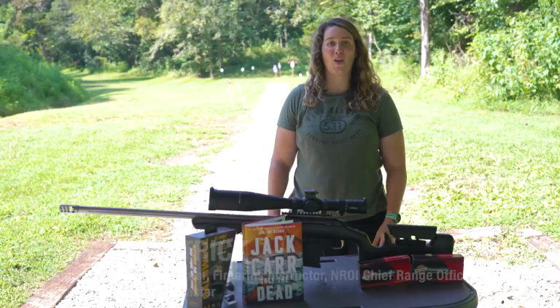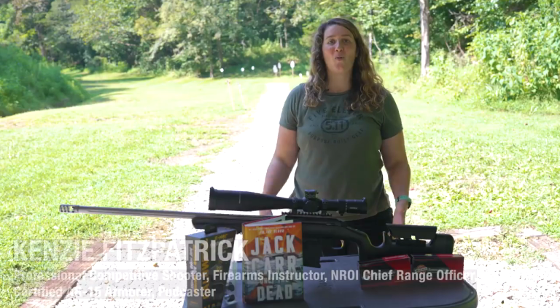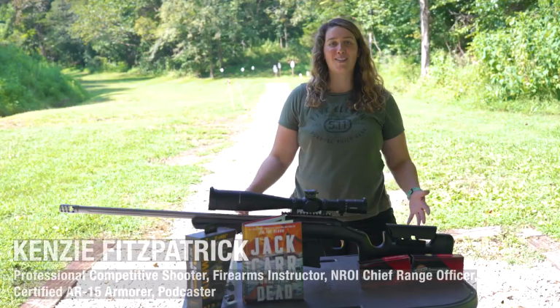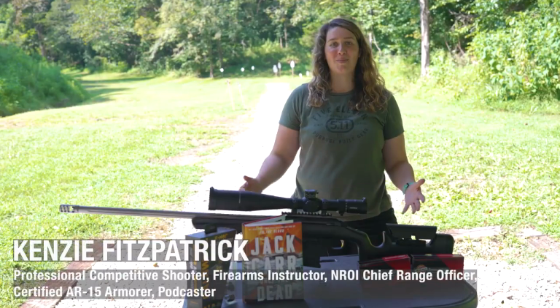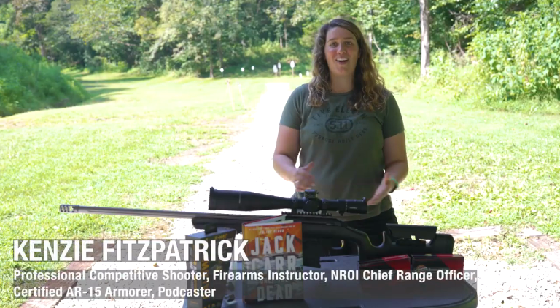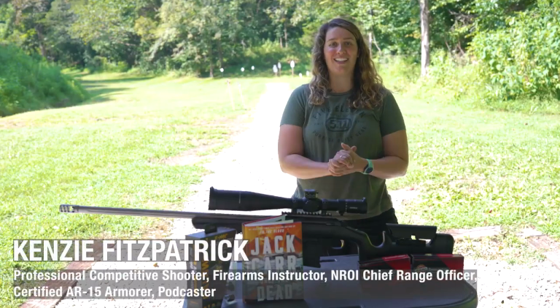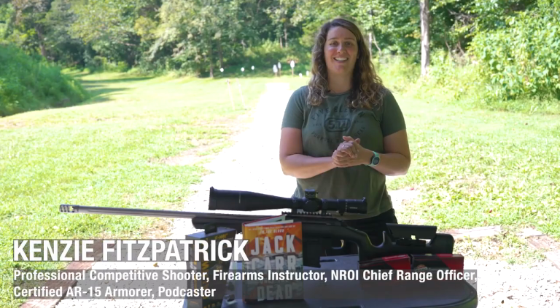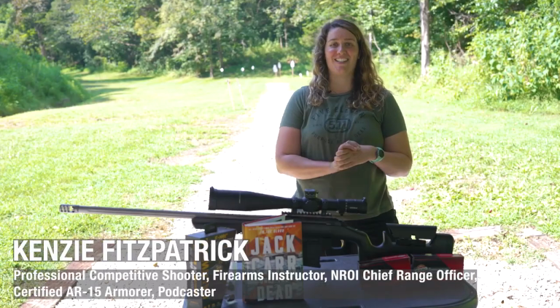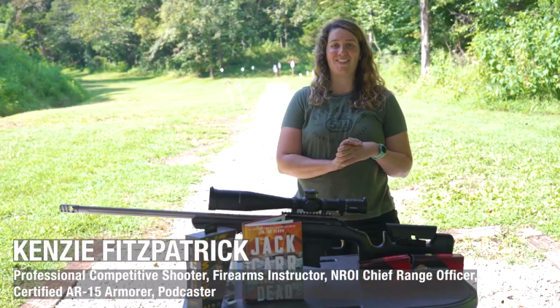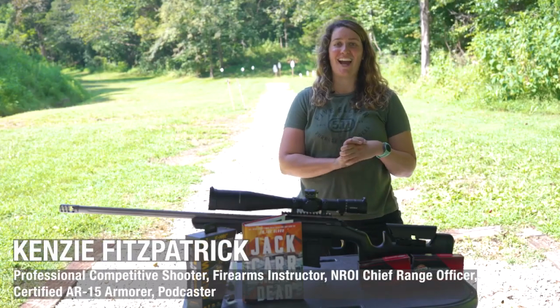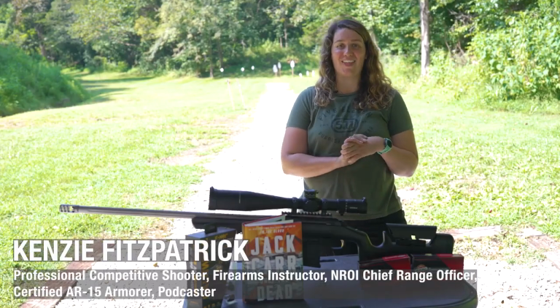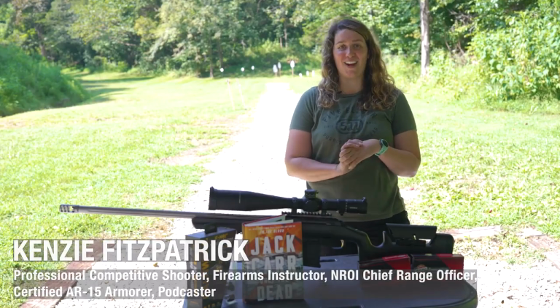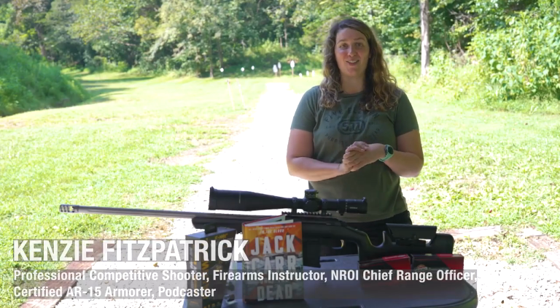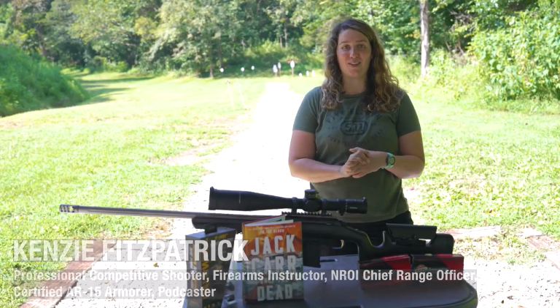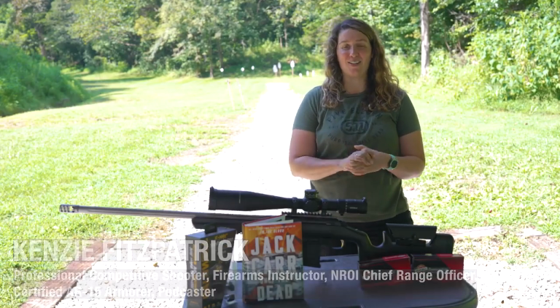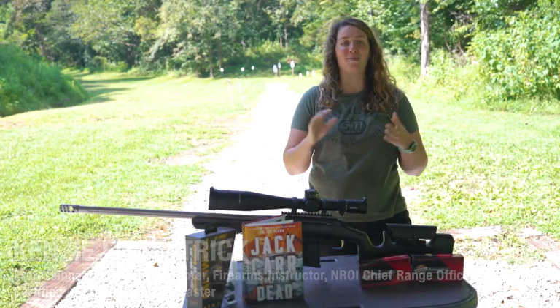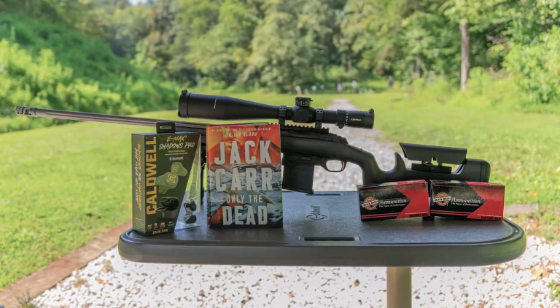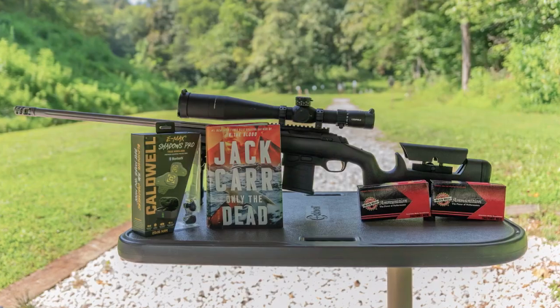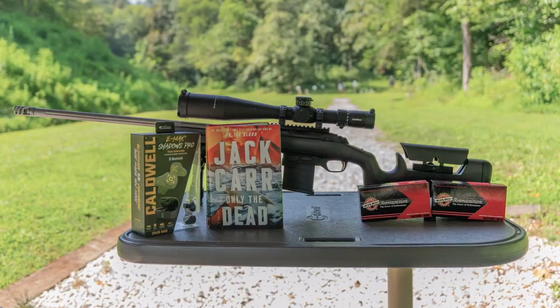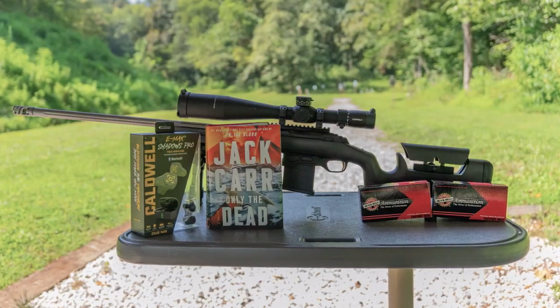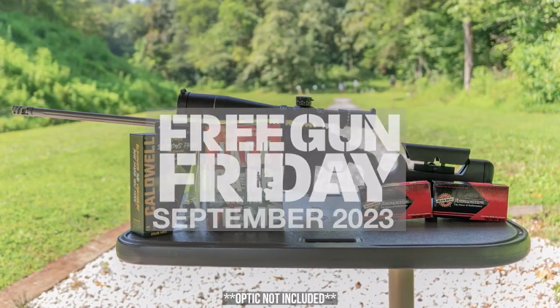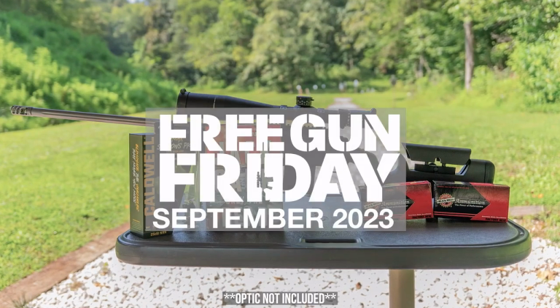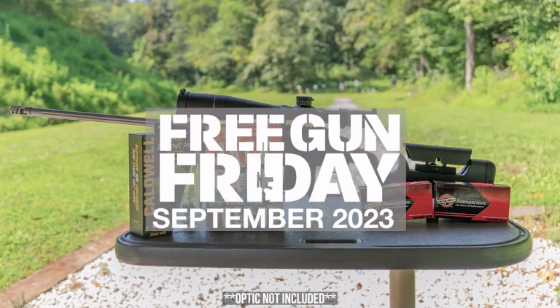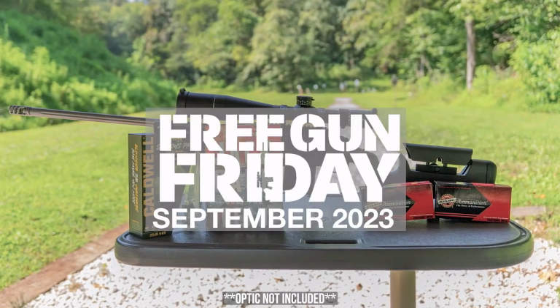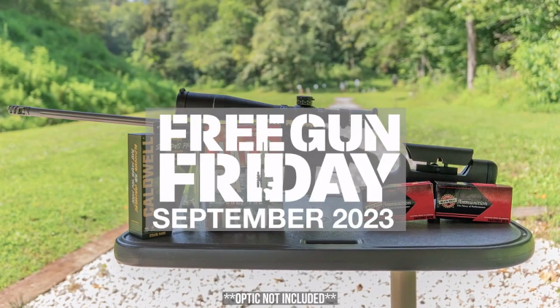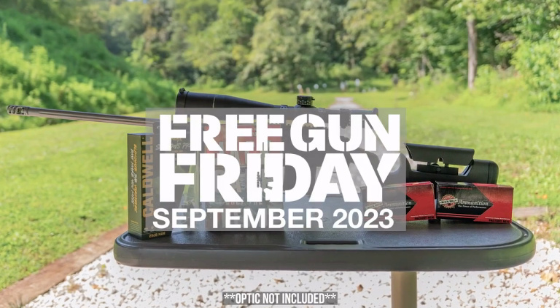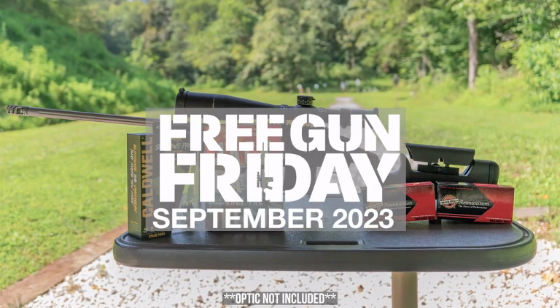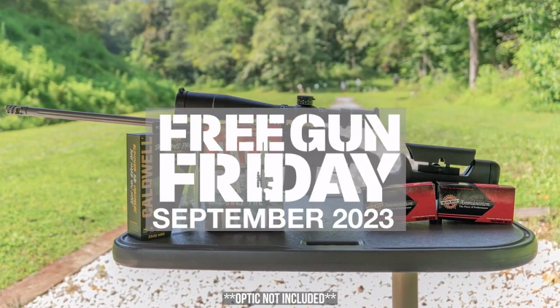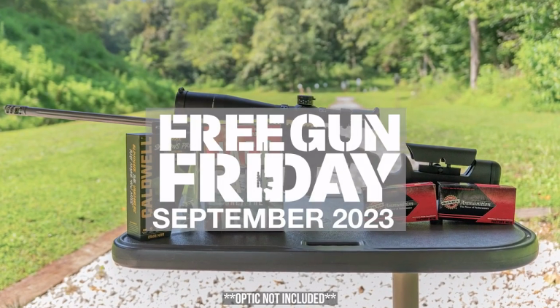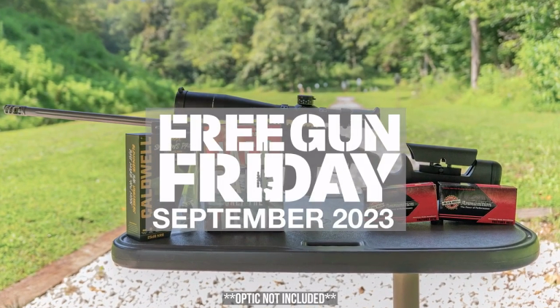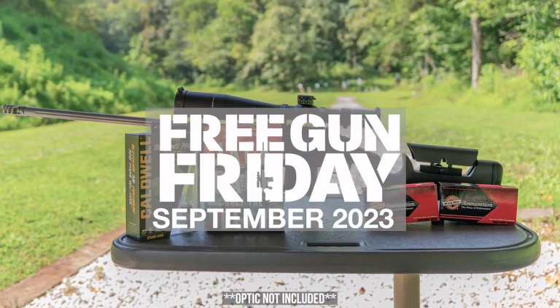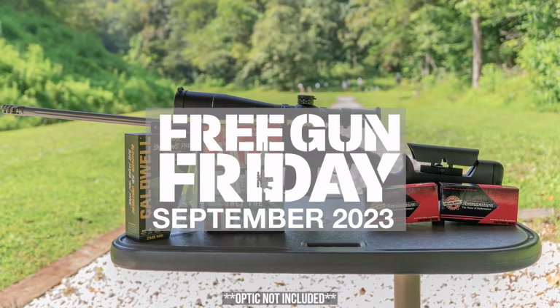What's up y'all? It's Kenzie with Athlon Outdoors. I'm so excited to tell you about September's Free Gun Friday giveaway.